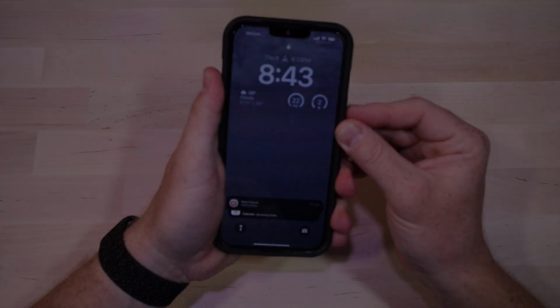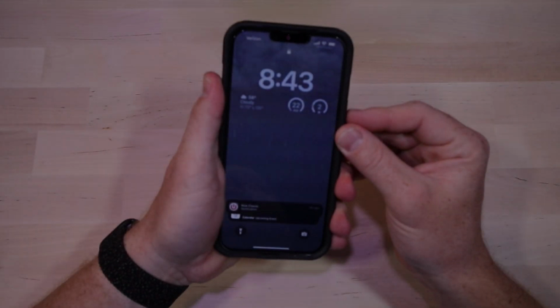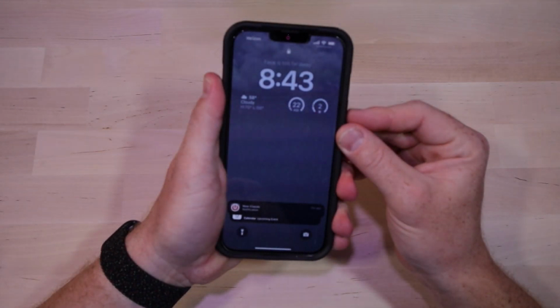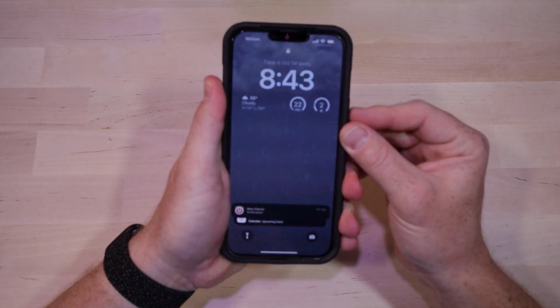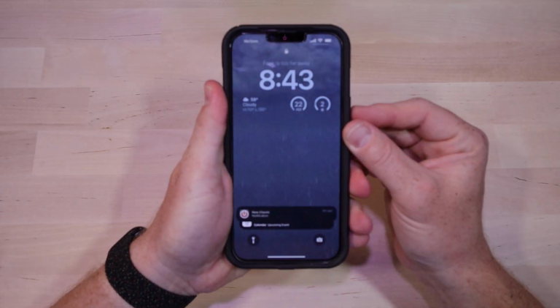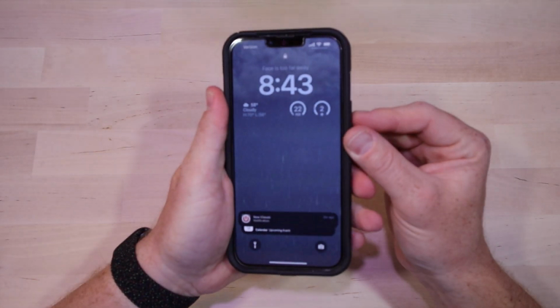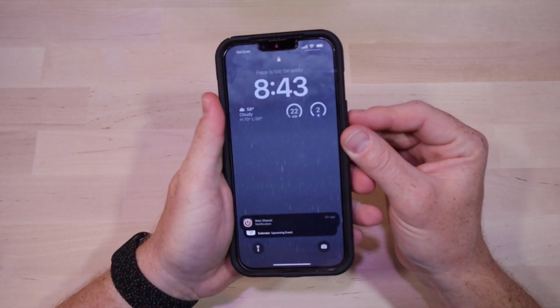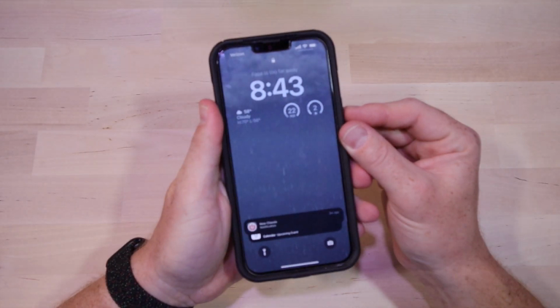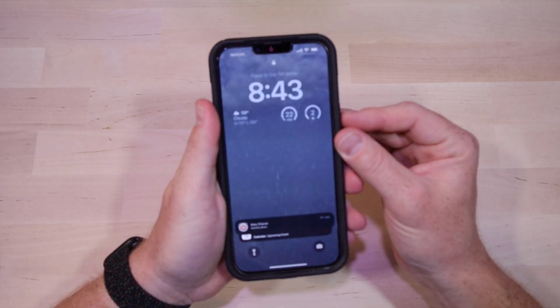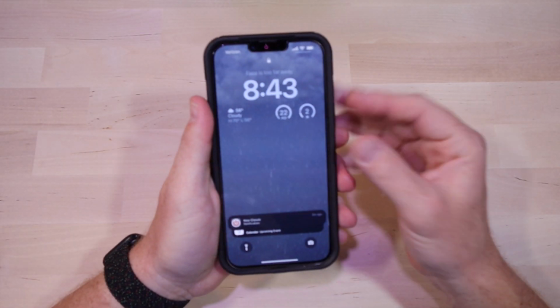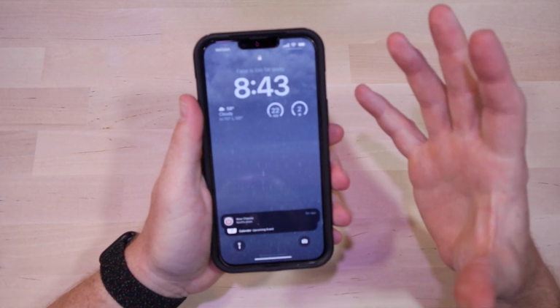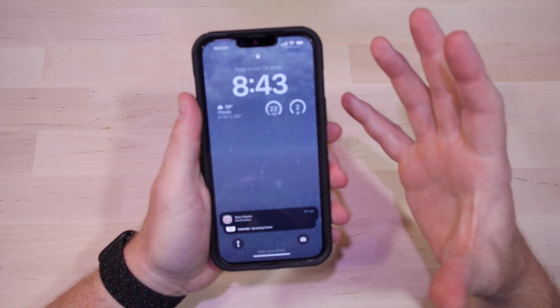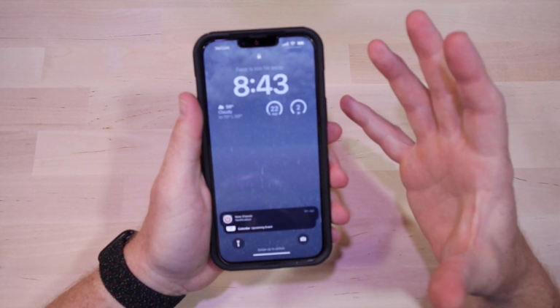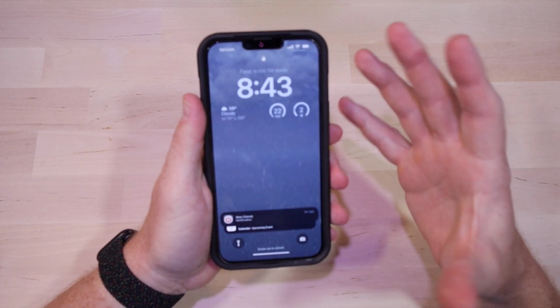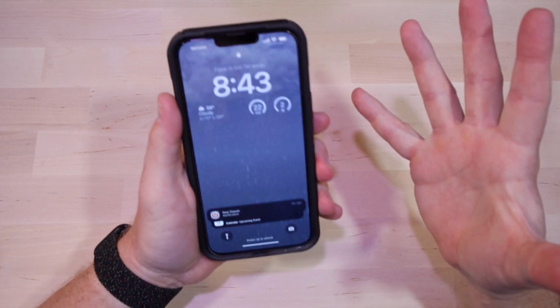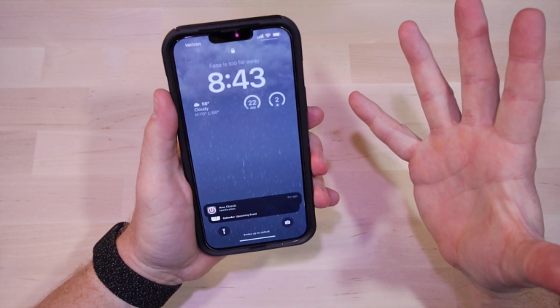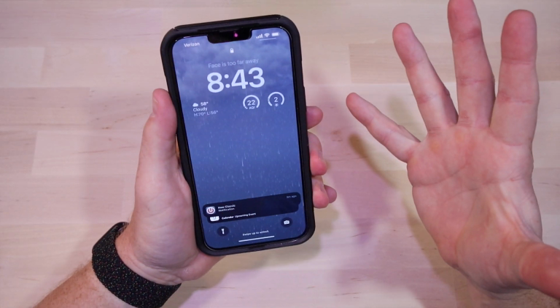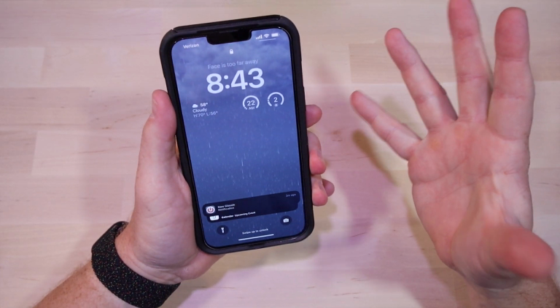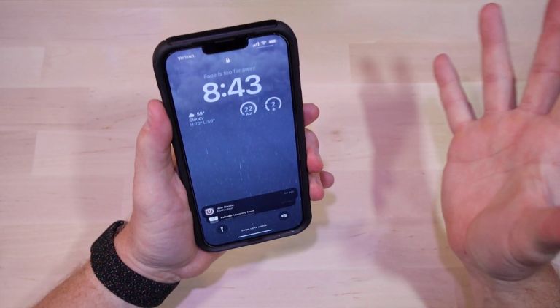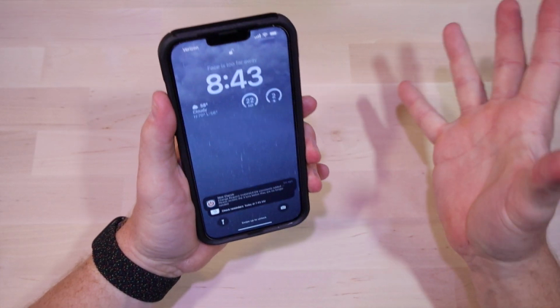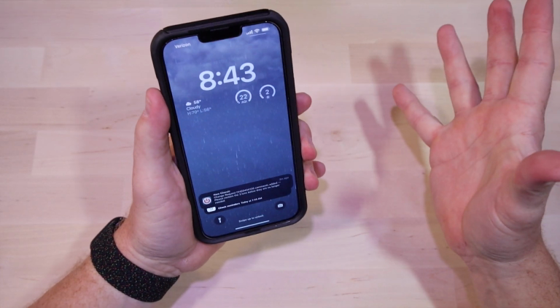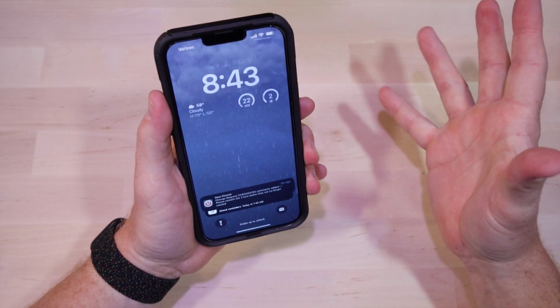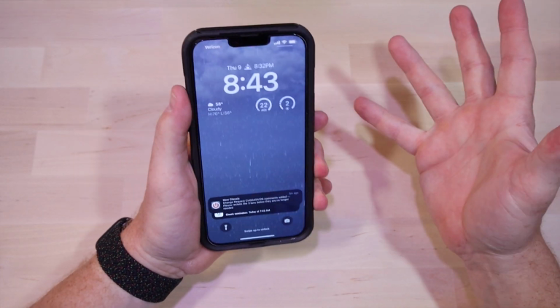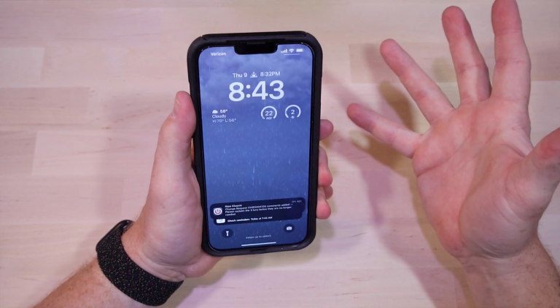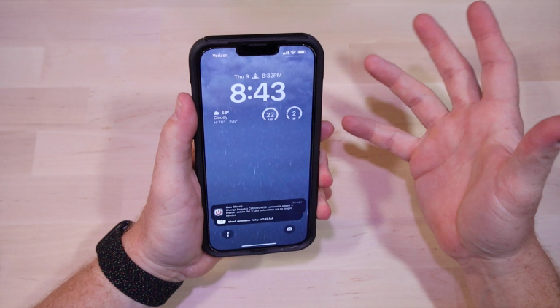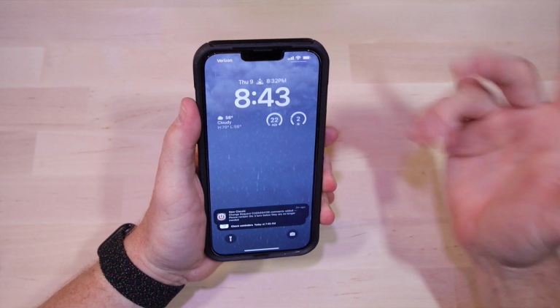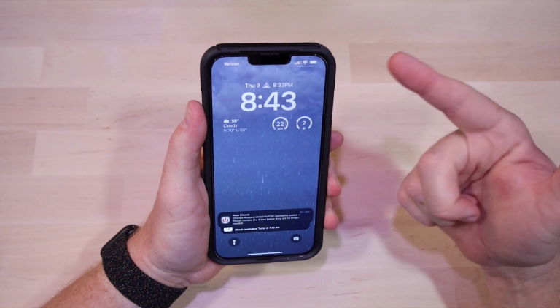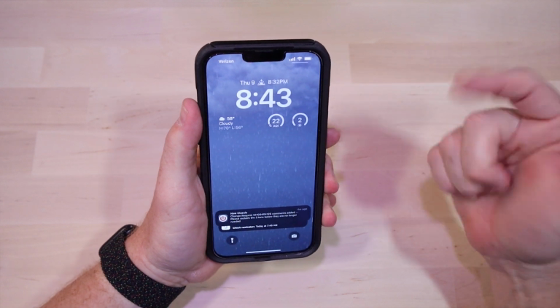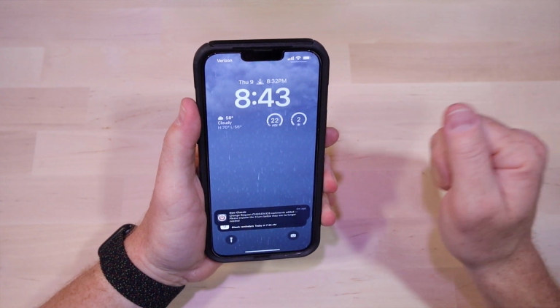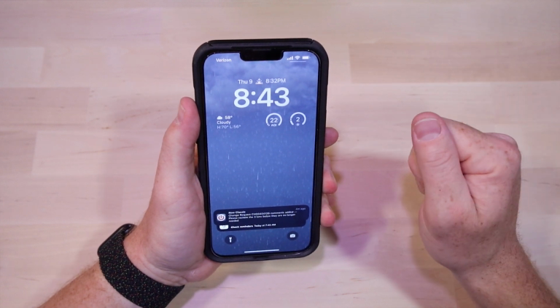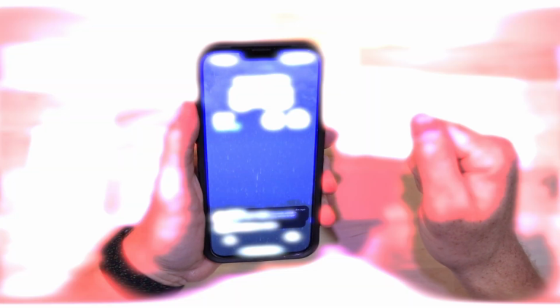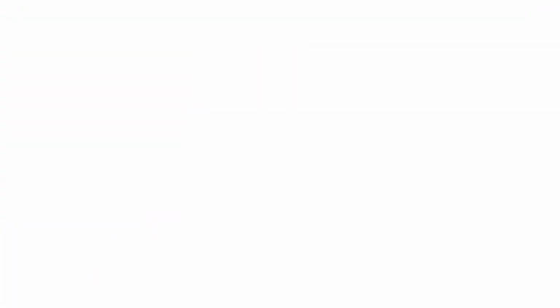The new iOS beta is out. Should you install it? How do you do it? Is it safe? Is it stable? Let's answer those questions.